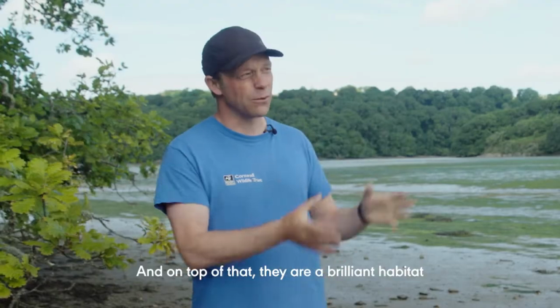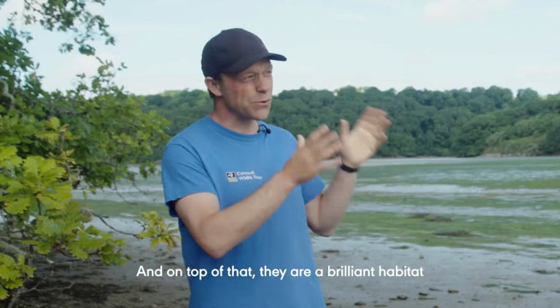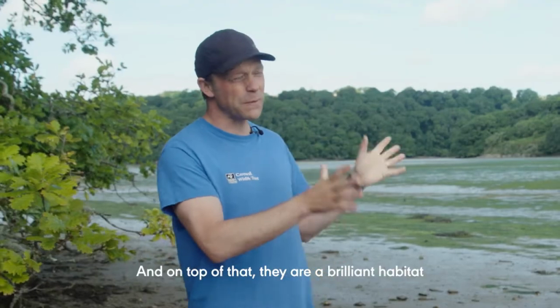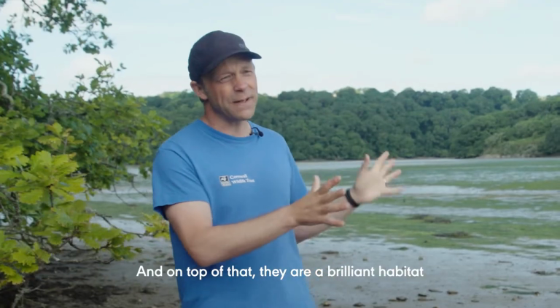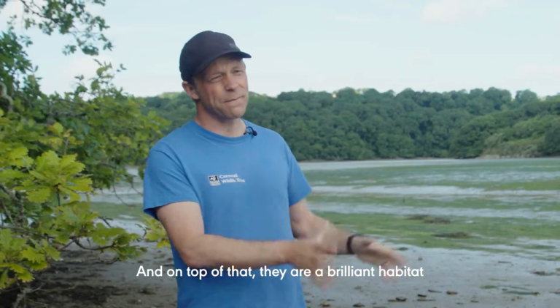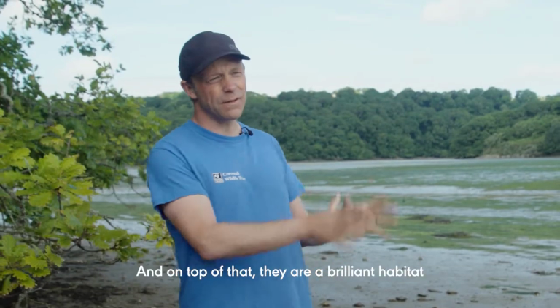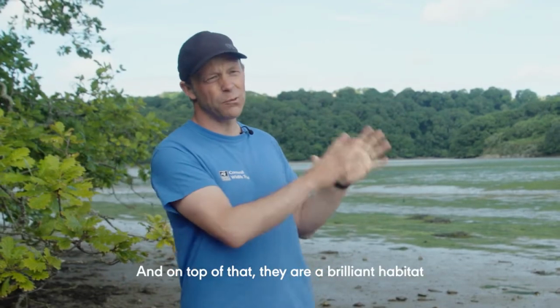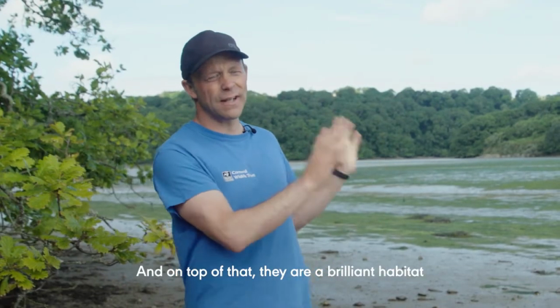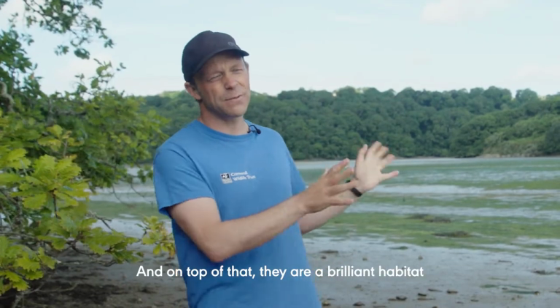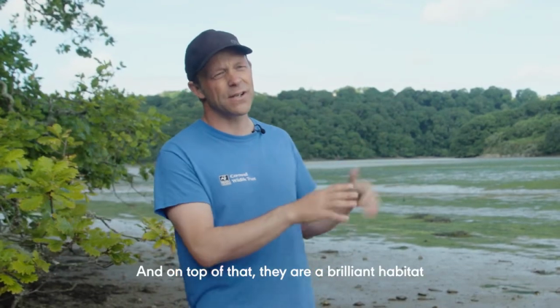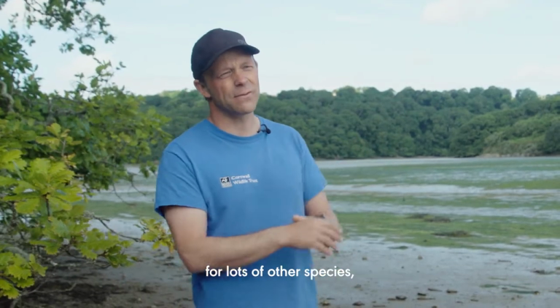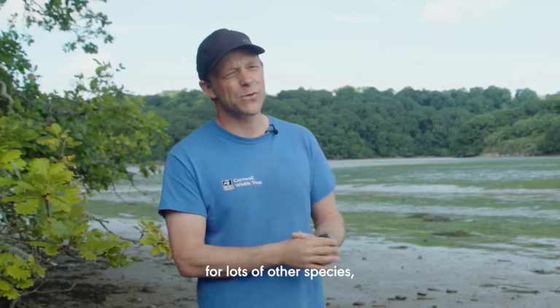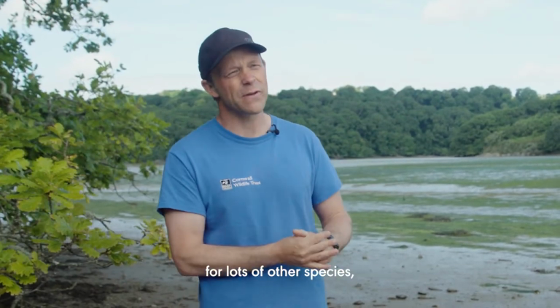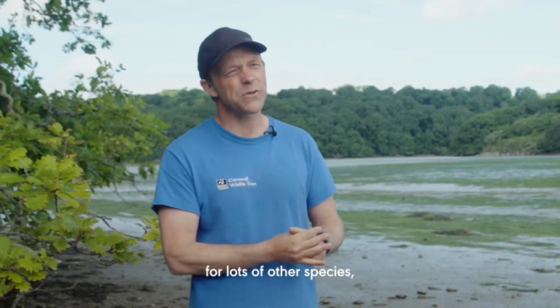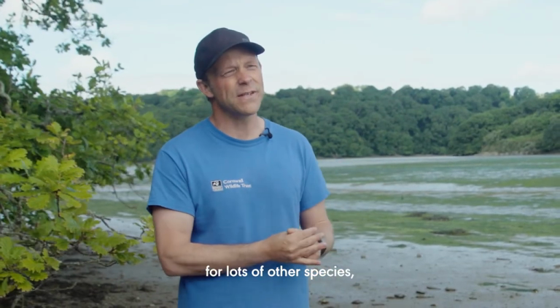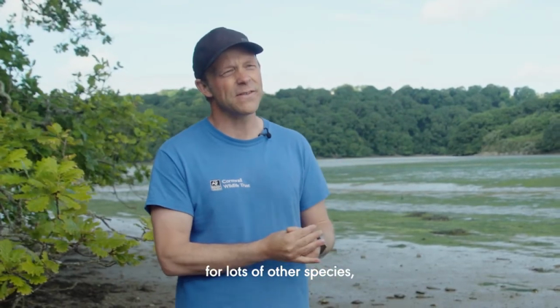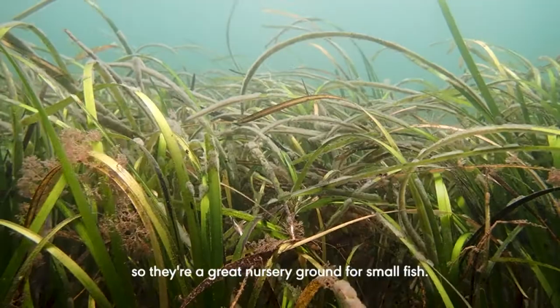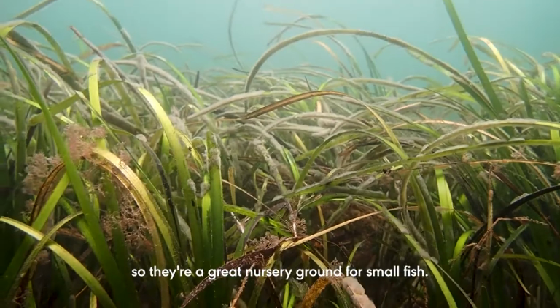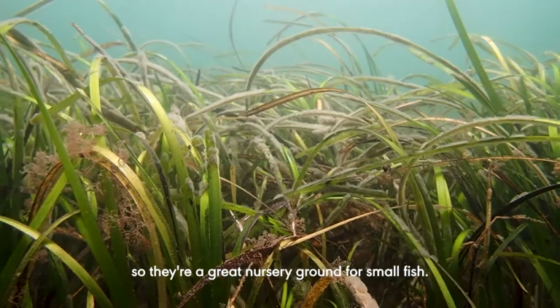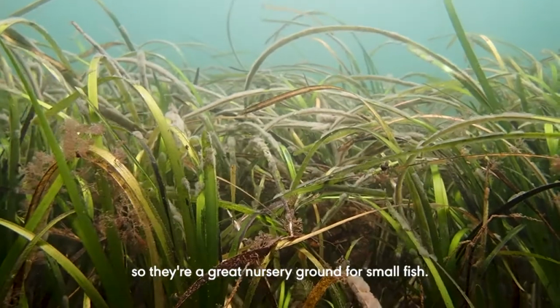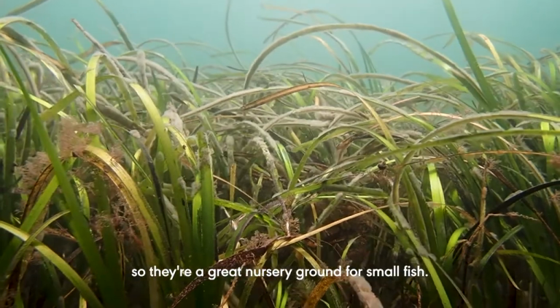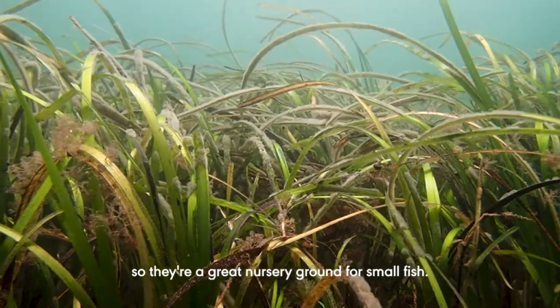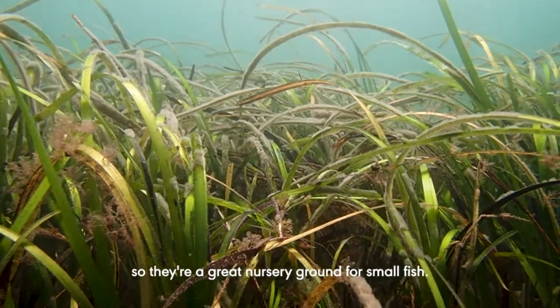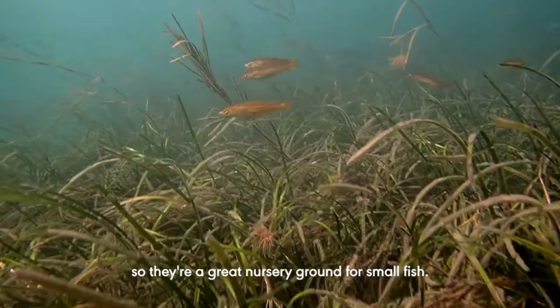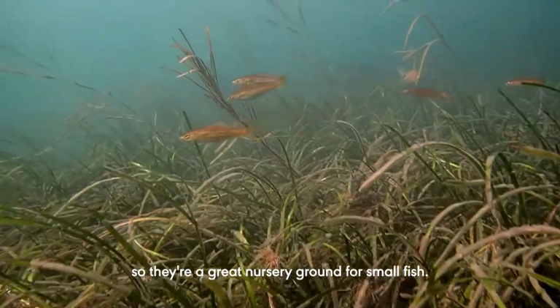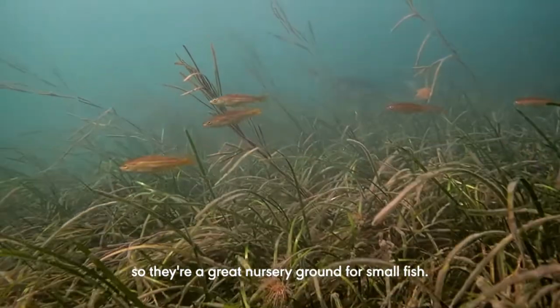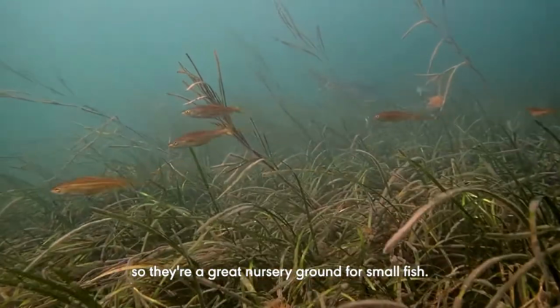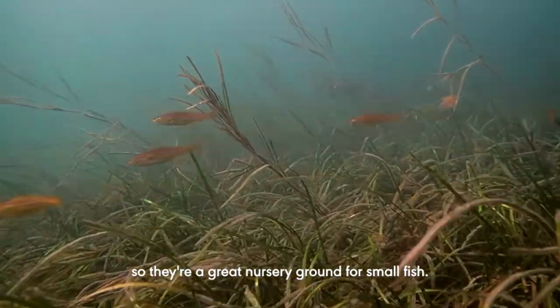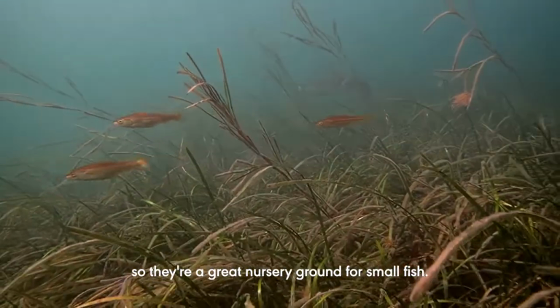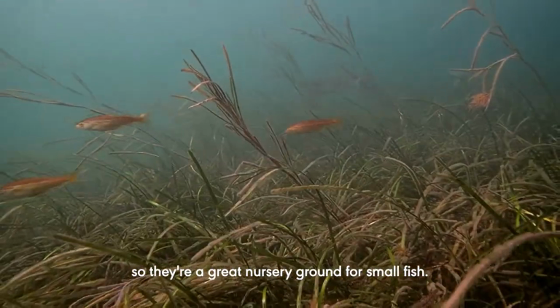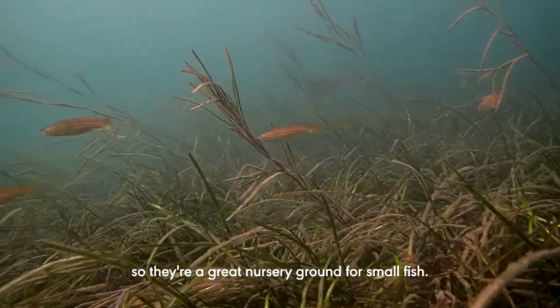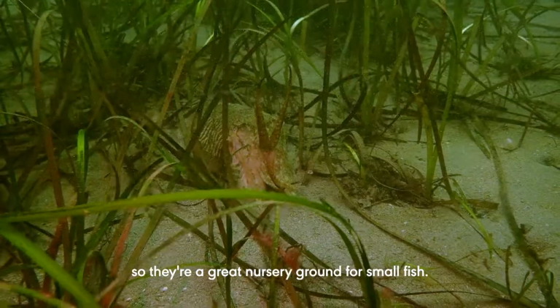On top of that, they're a brilliant habitat for lots of other species, so they're a great nursery ground for small fish.